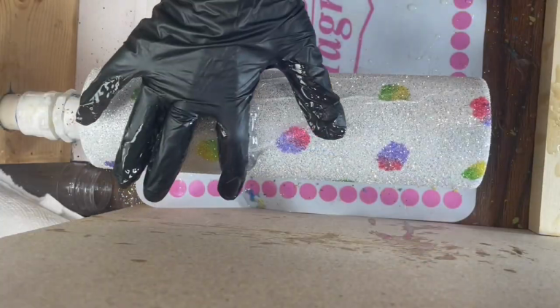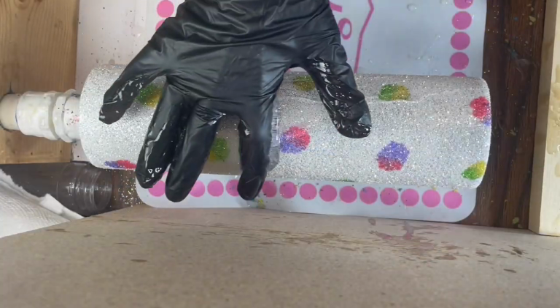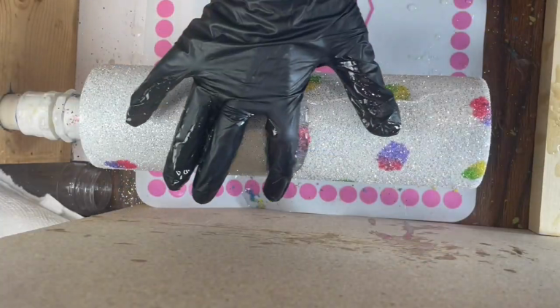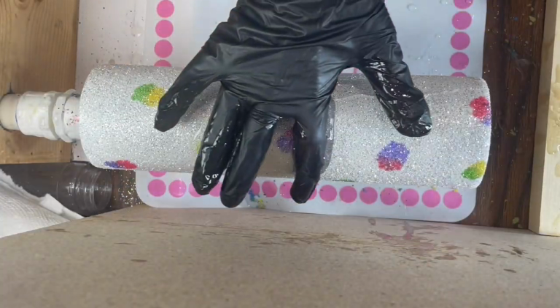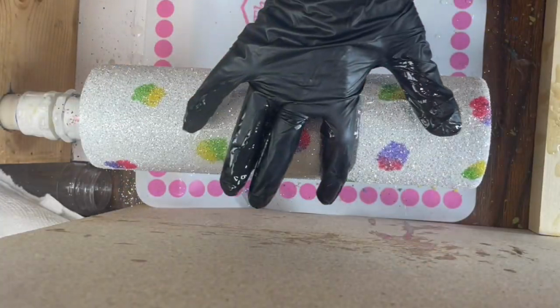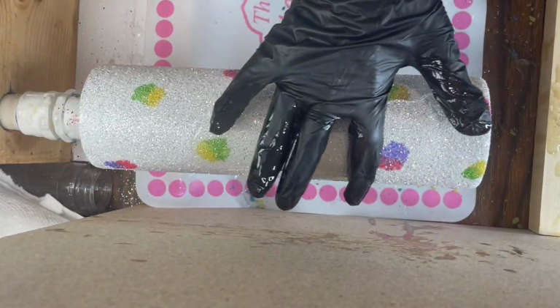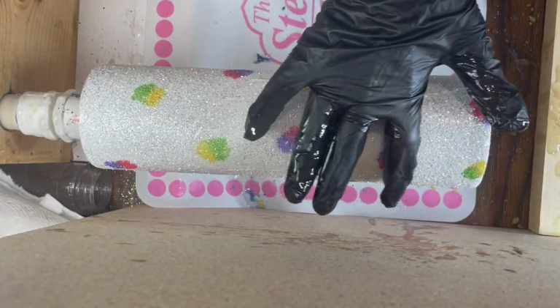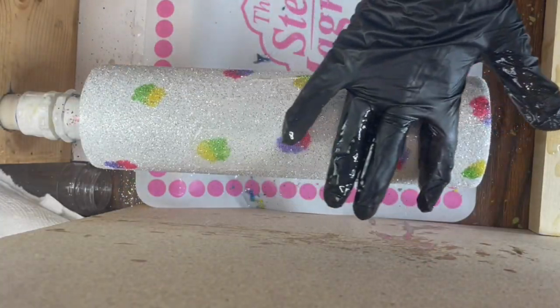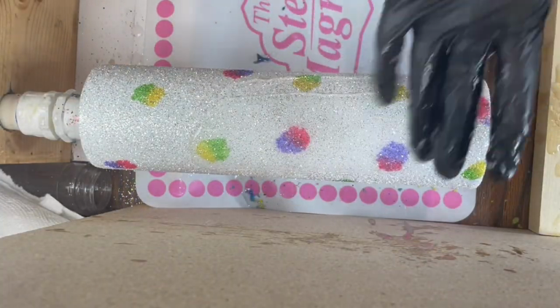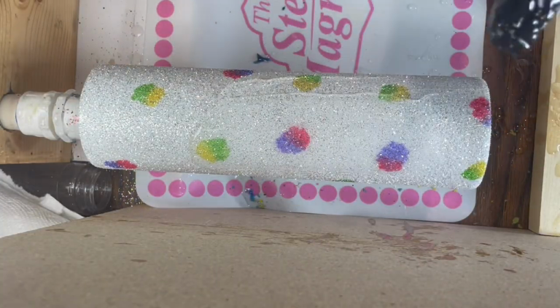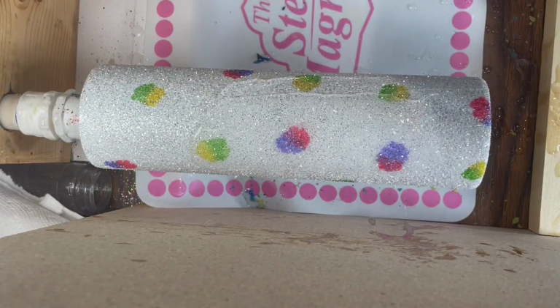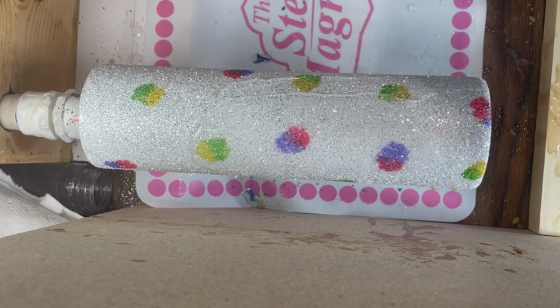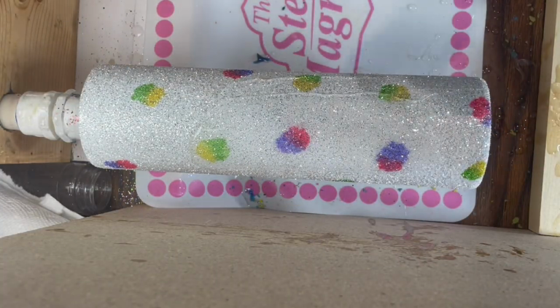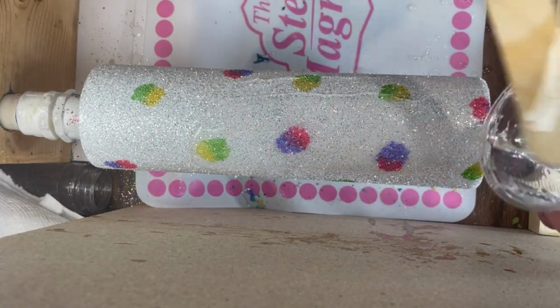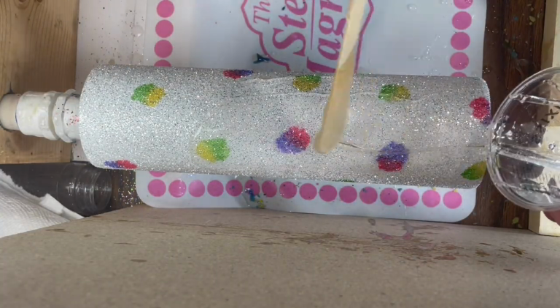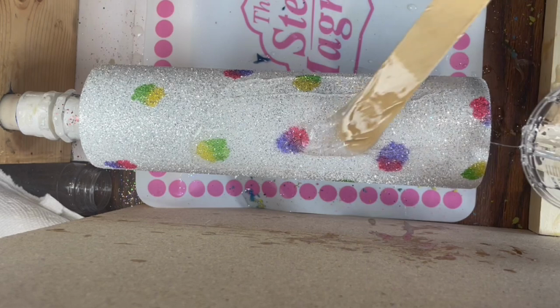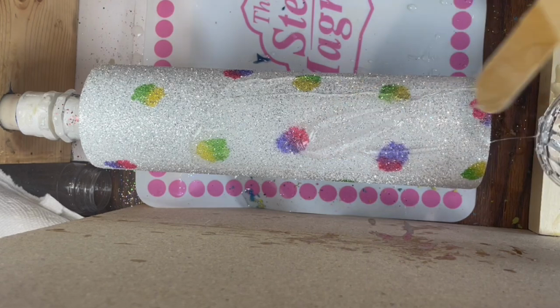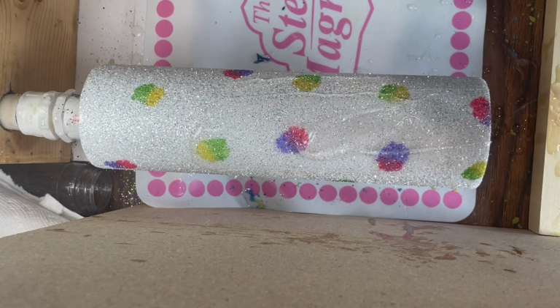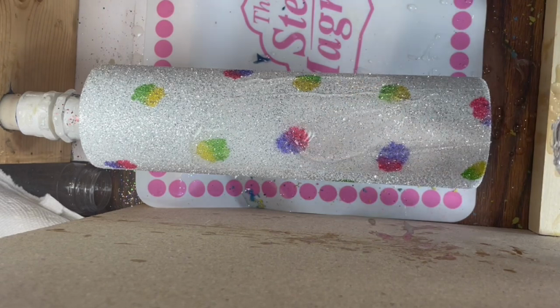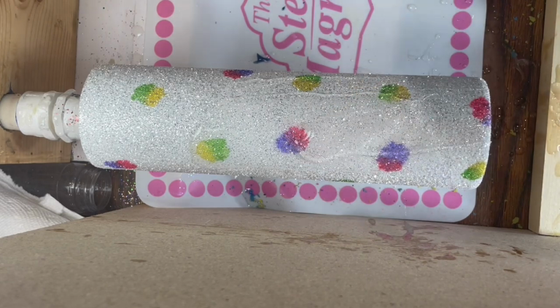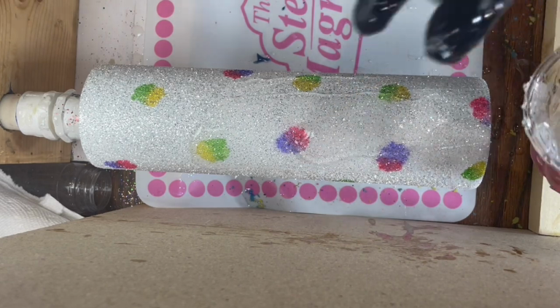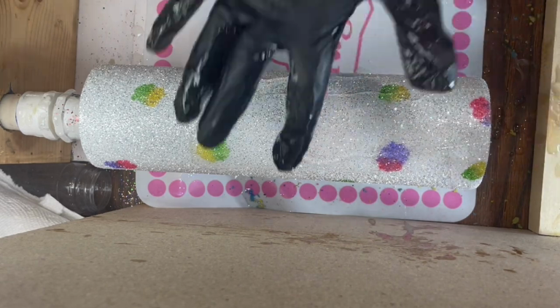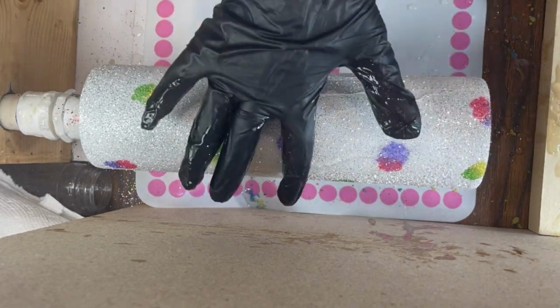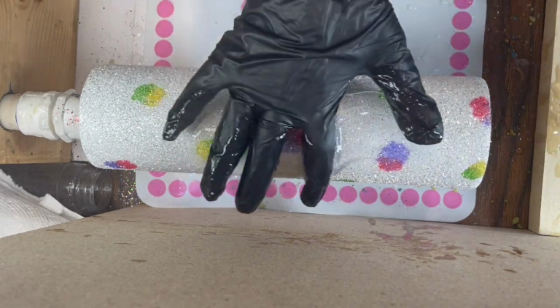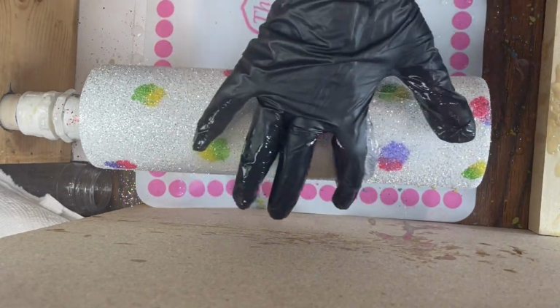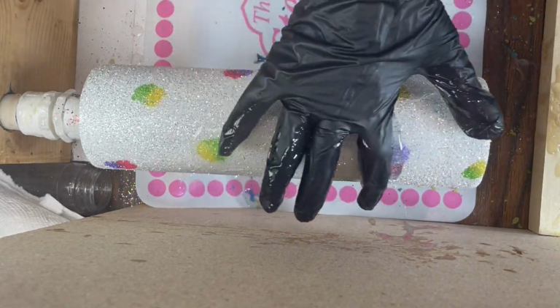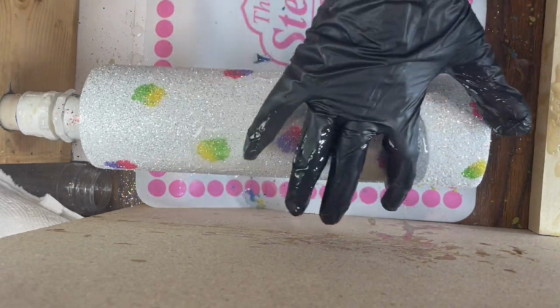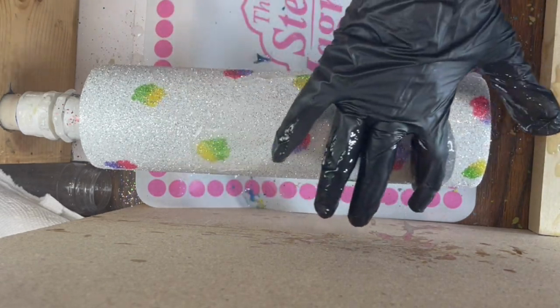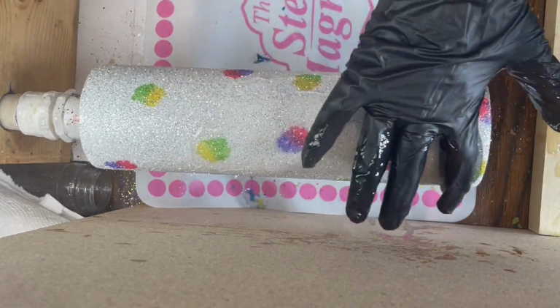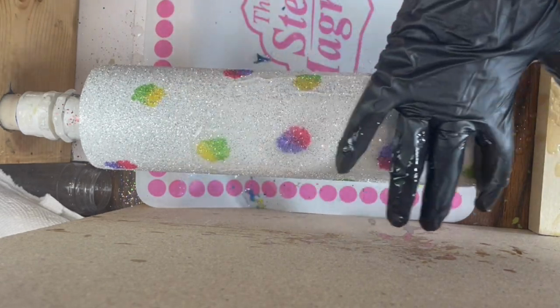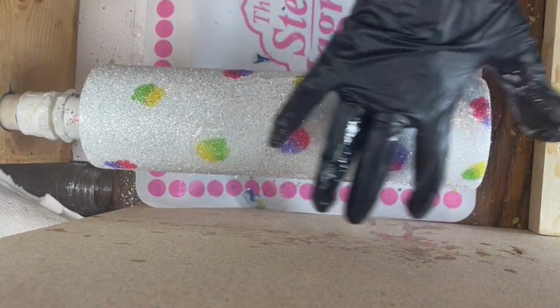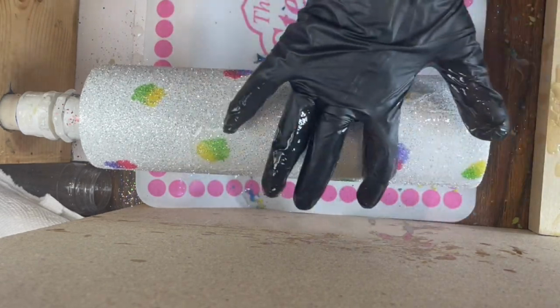Once all of your spots are on, let that ink completely dry and then add a layer of epoxy.